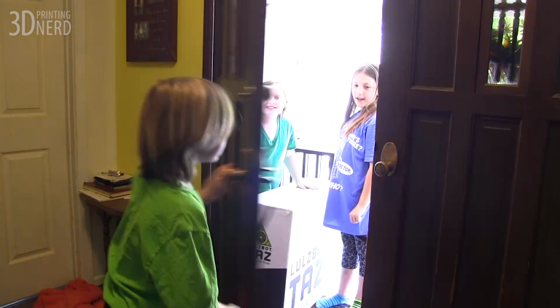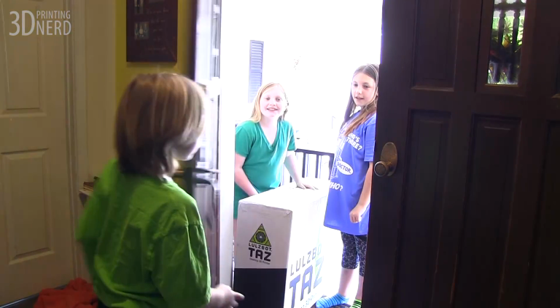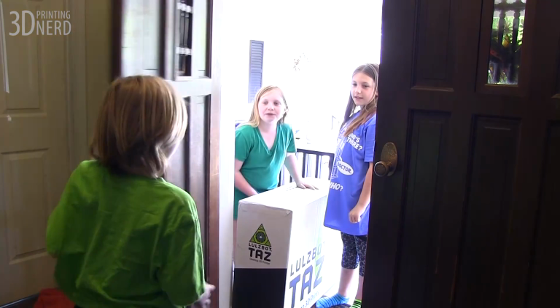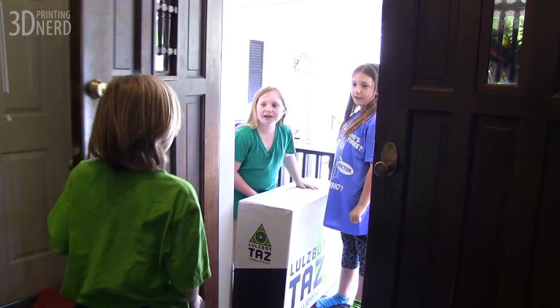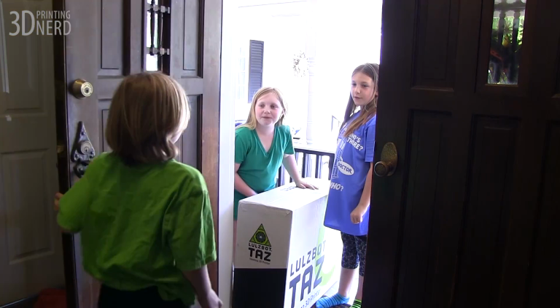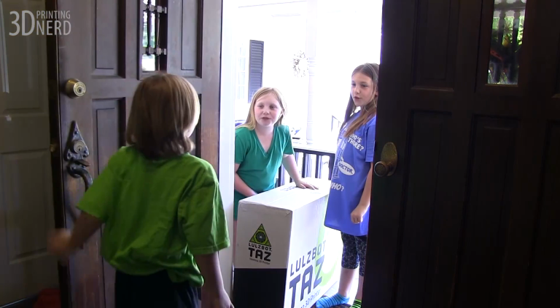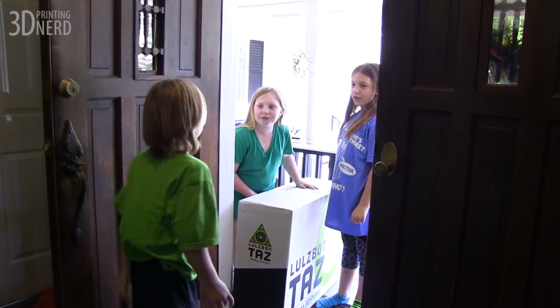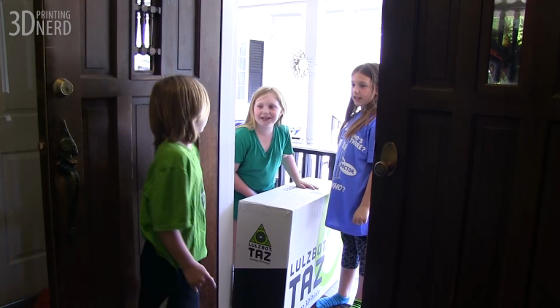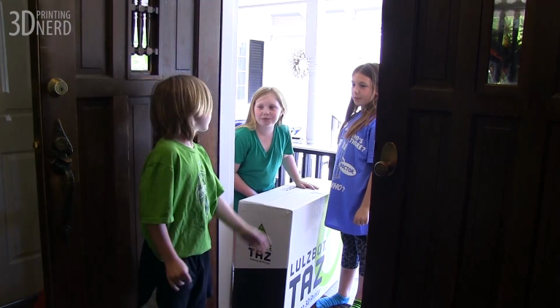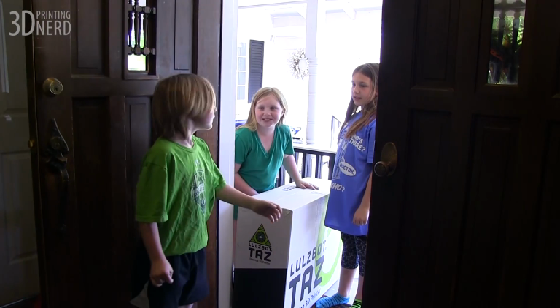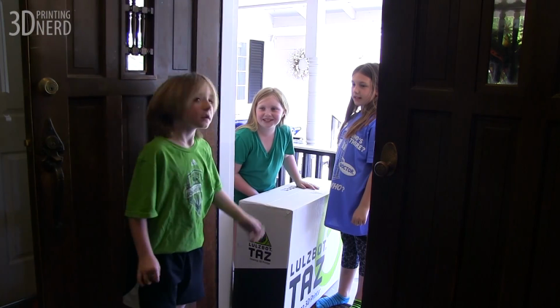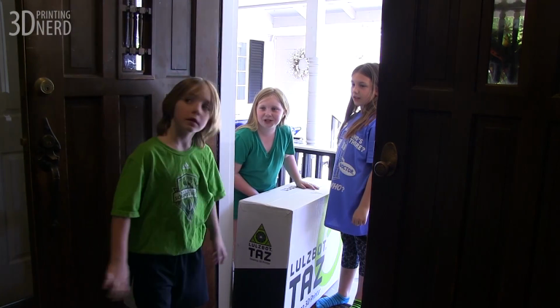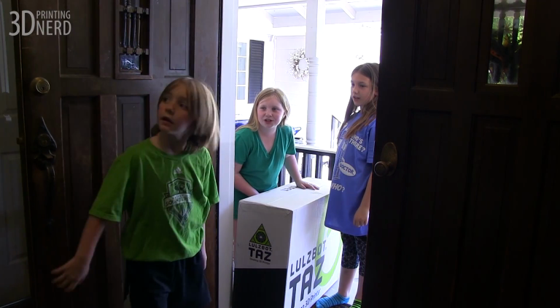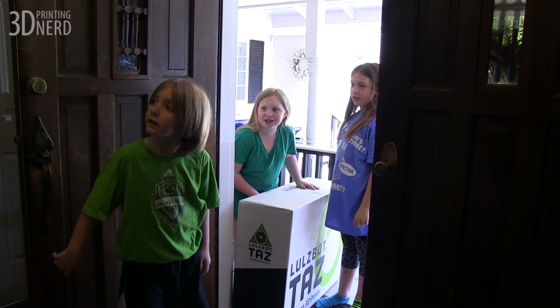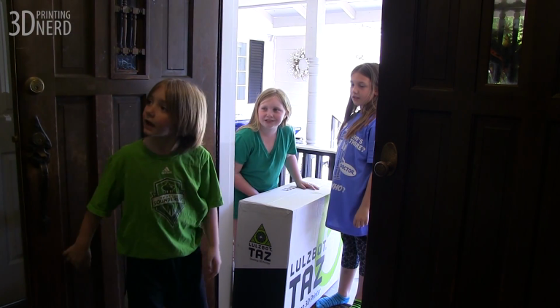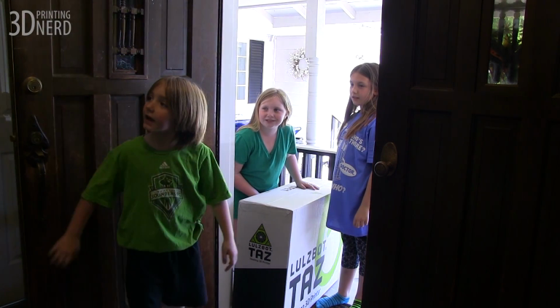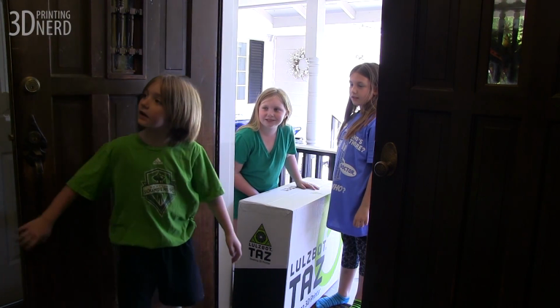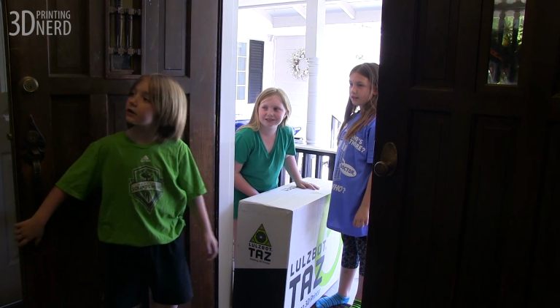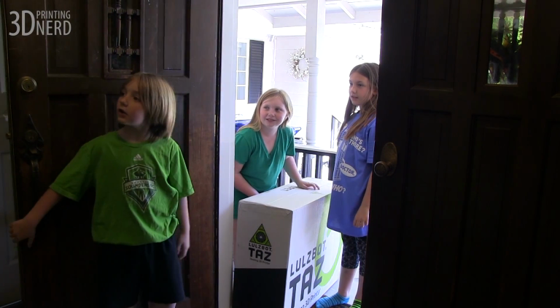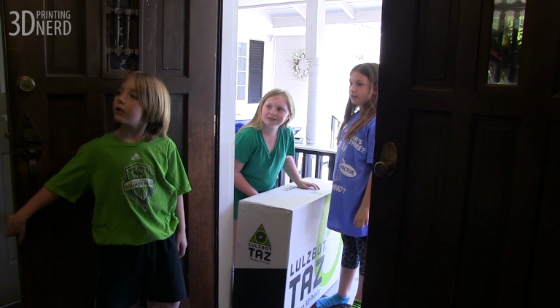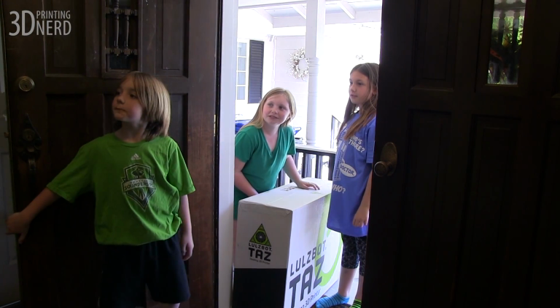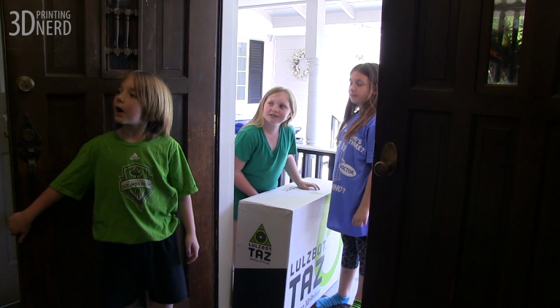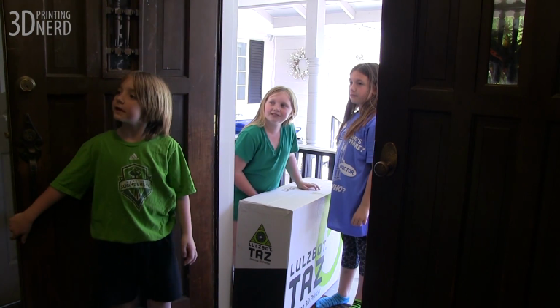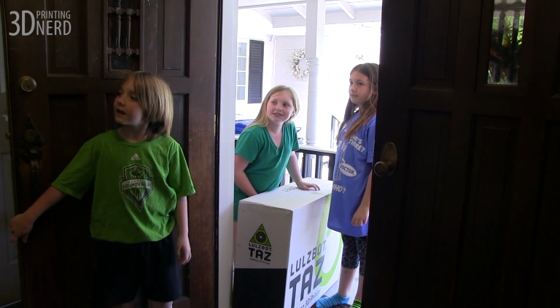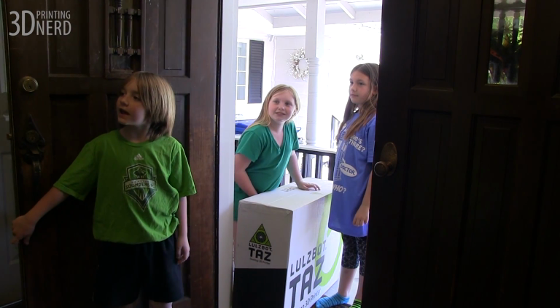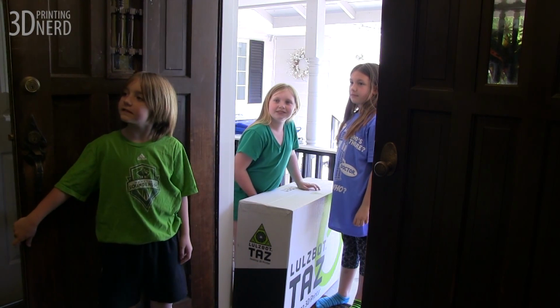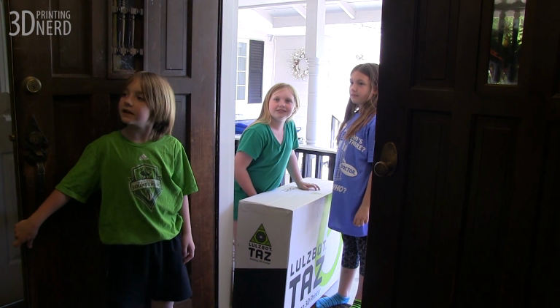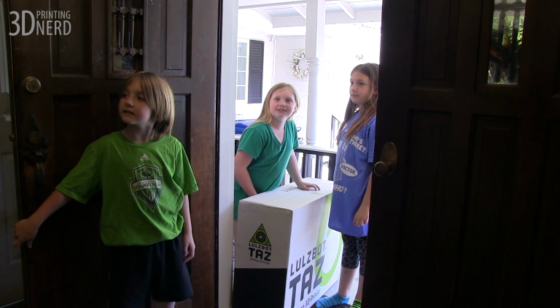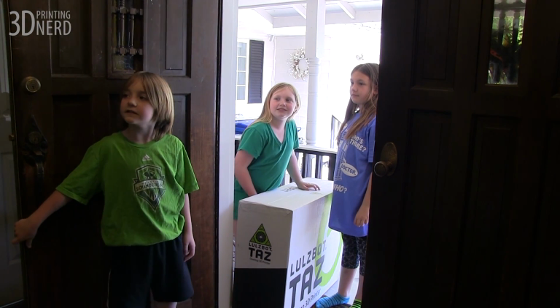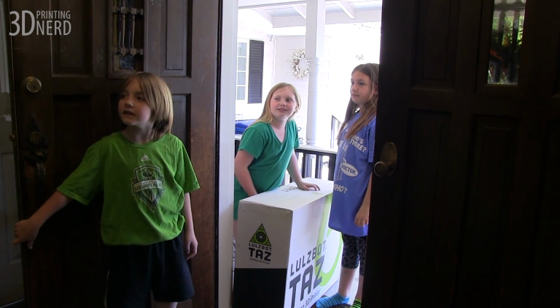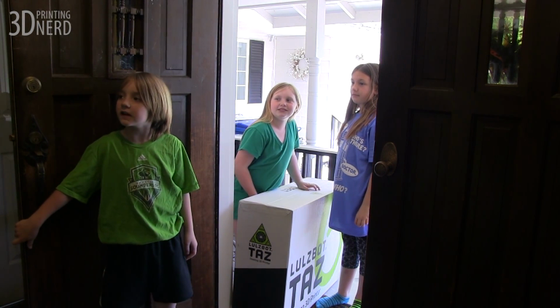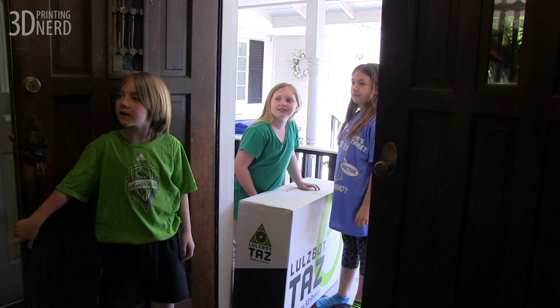Delivery for 3D printing nerds. Daddy, your LOLs bot Taz6 is here.